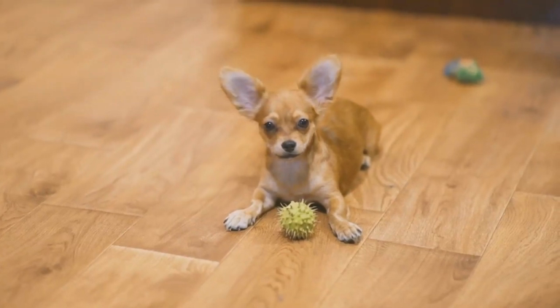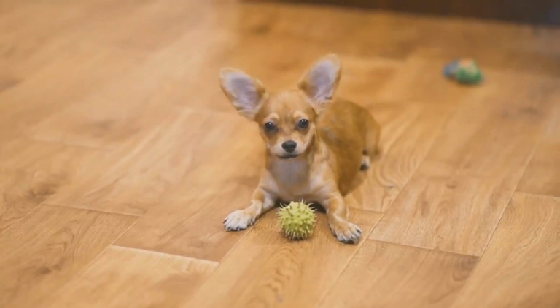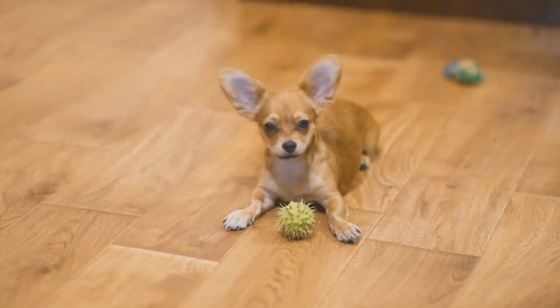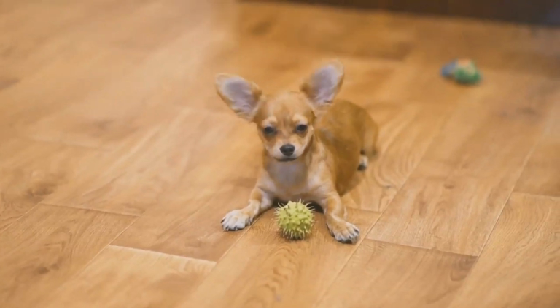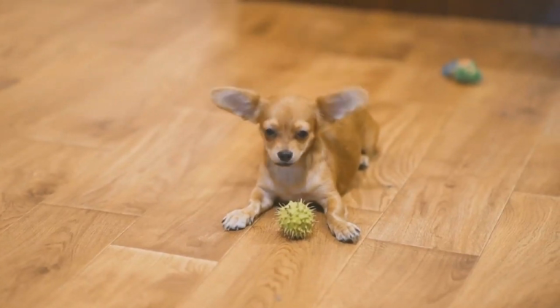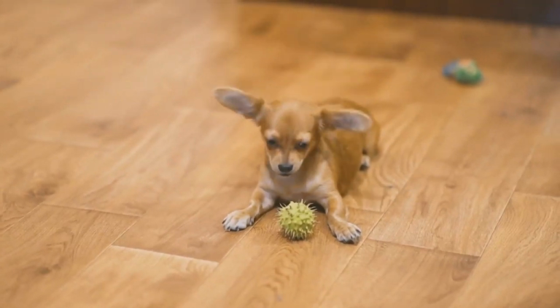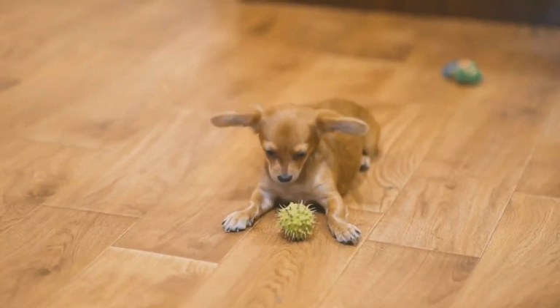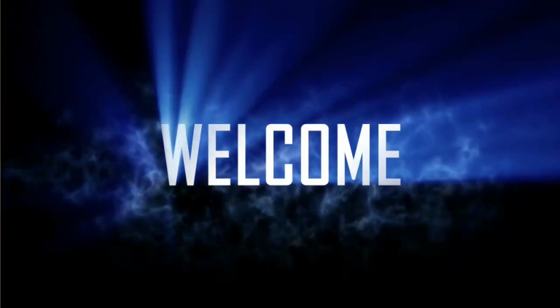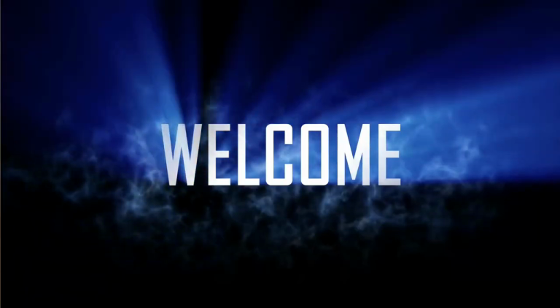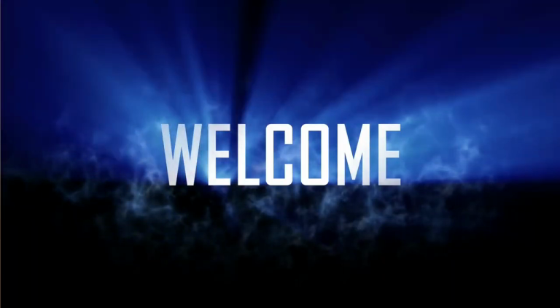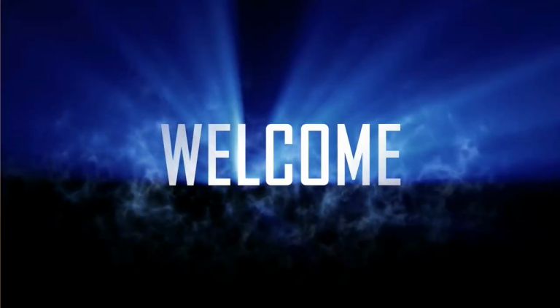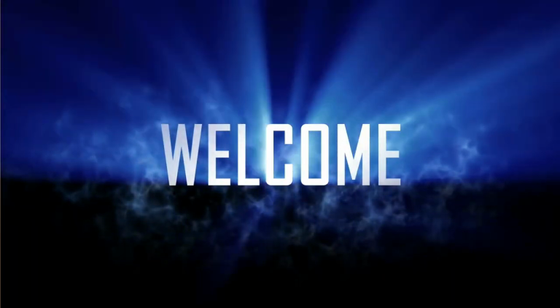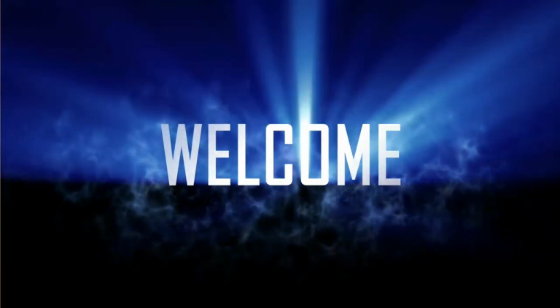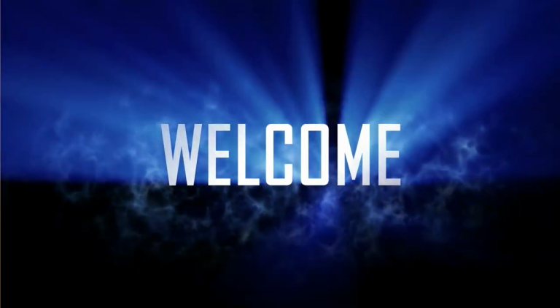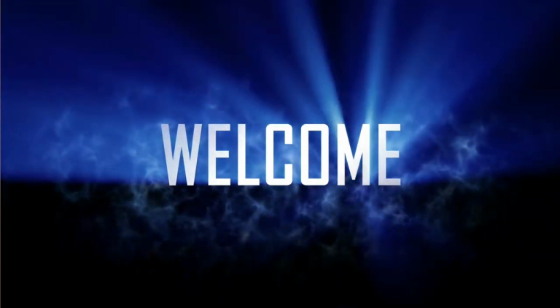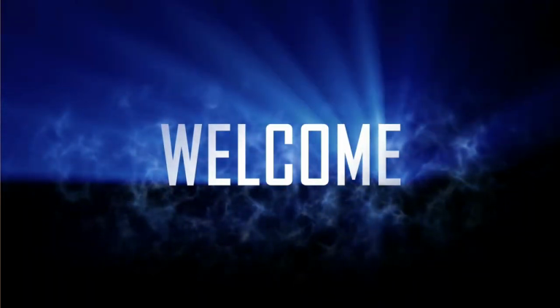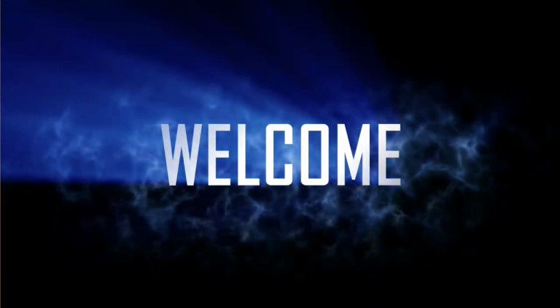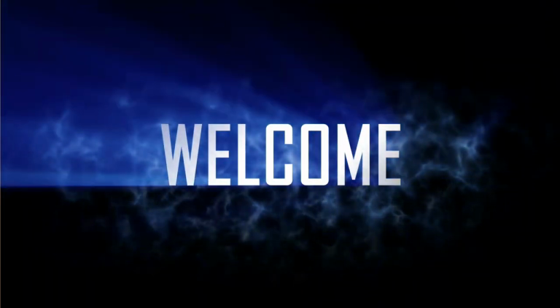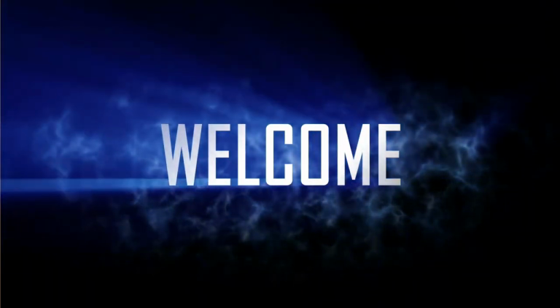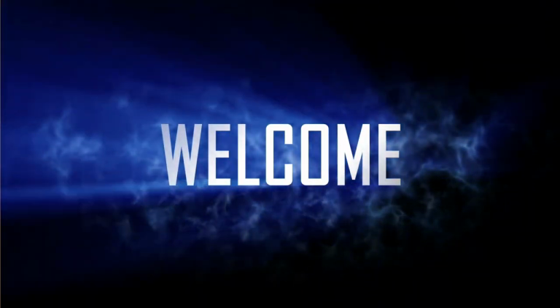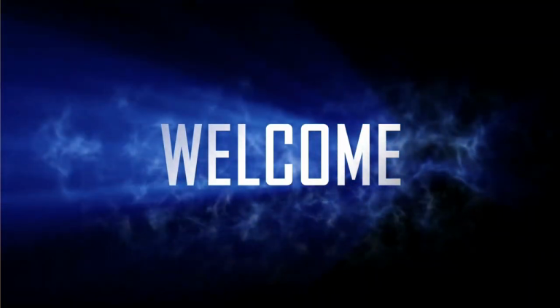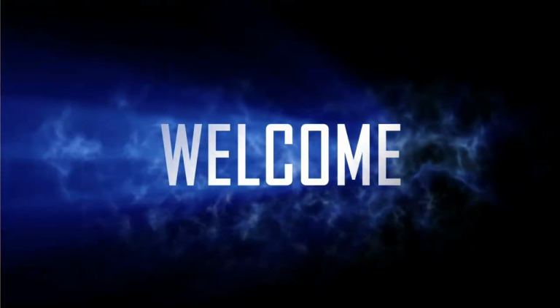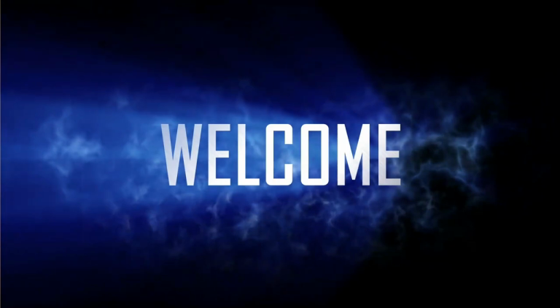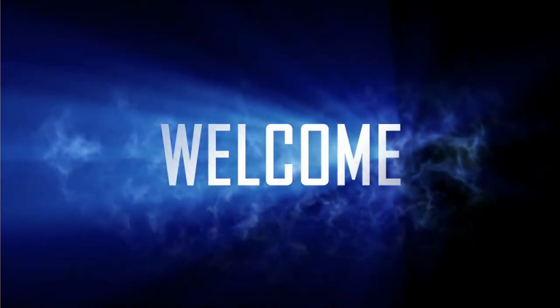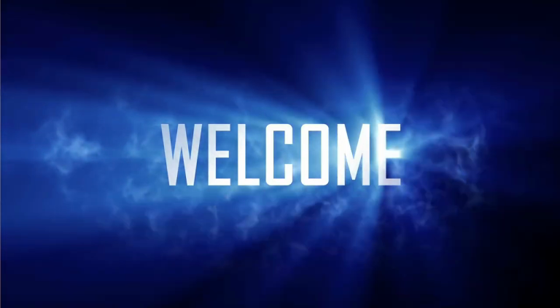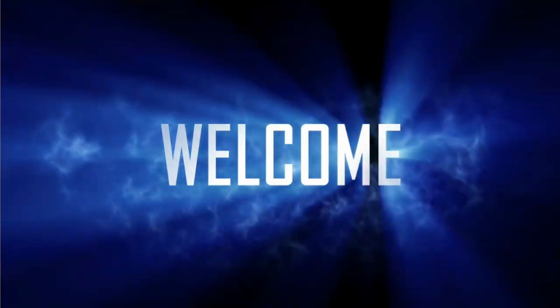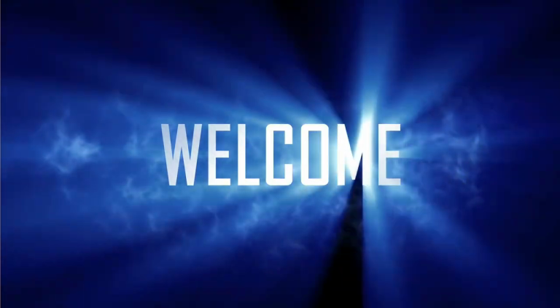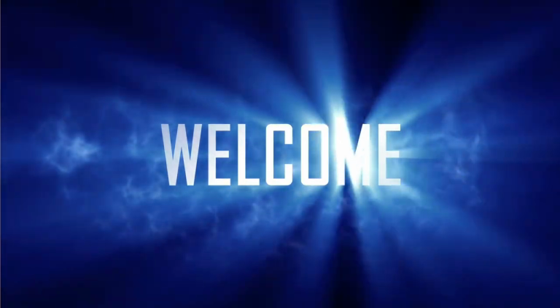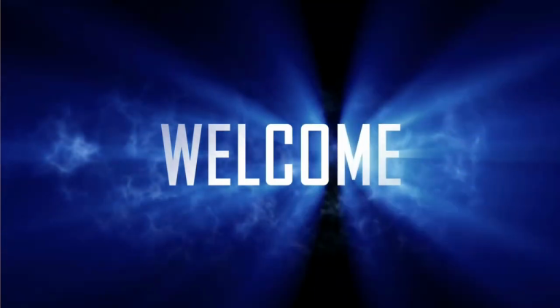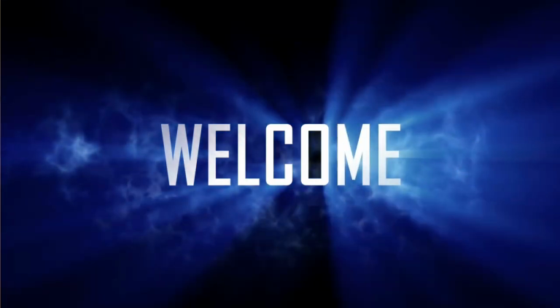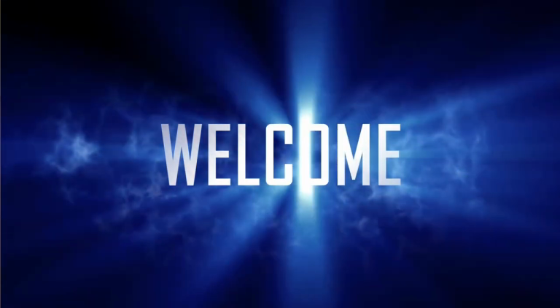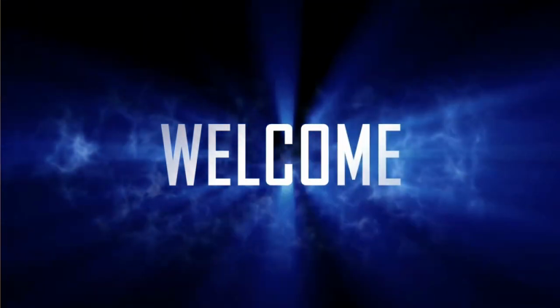Hello and welcome to our channel. Today we're going to be discussing the different types of Chihuahuas and their unique characteristics.